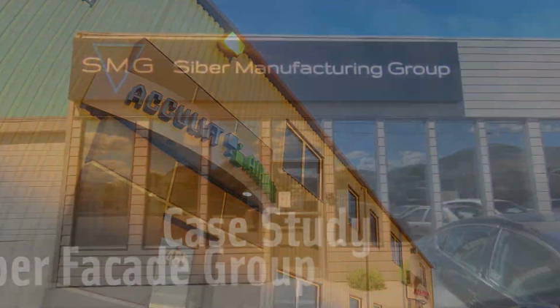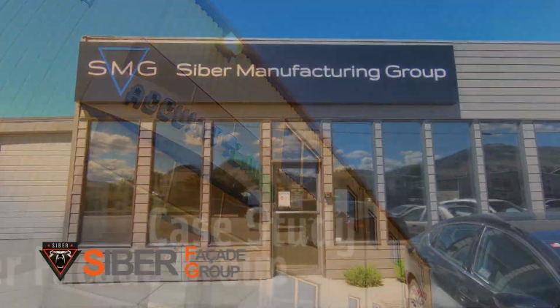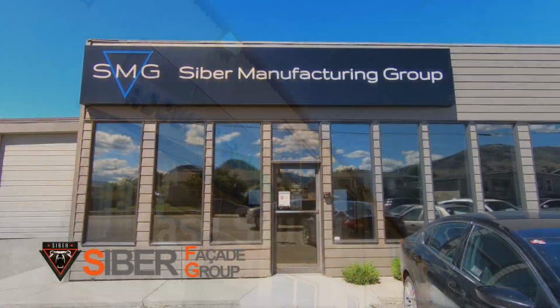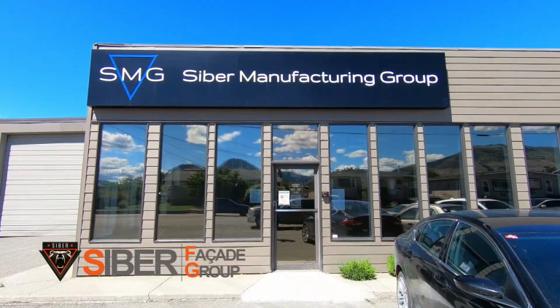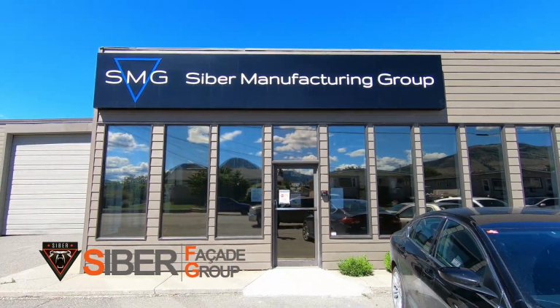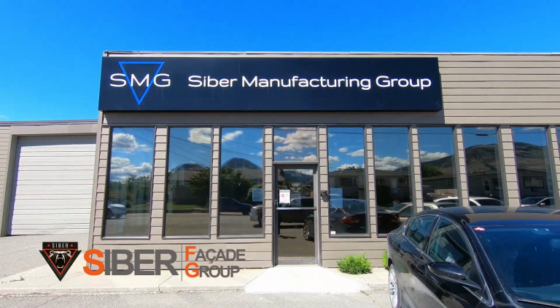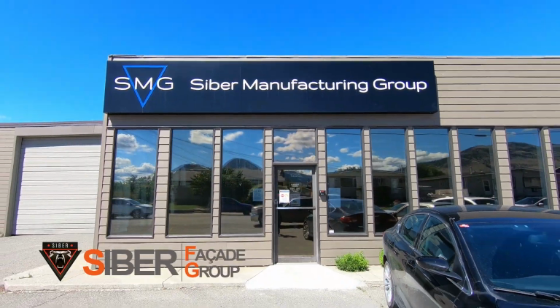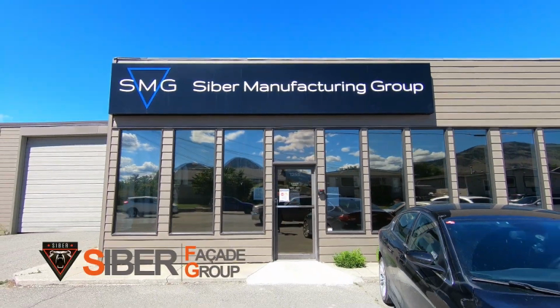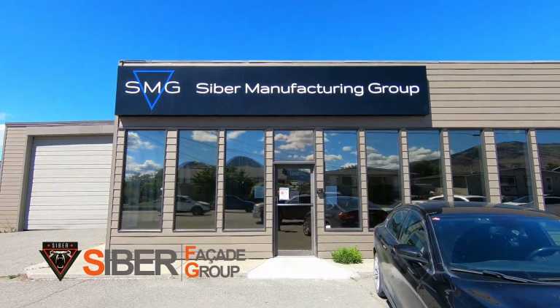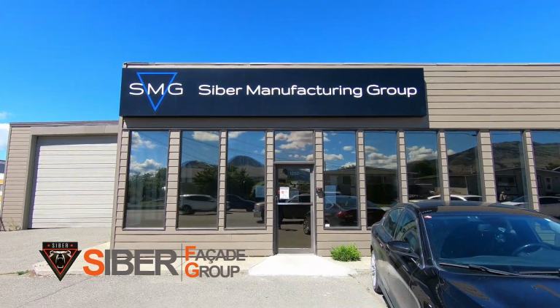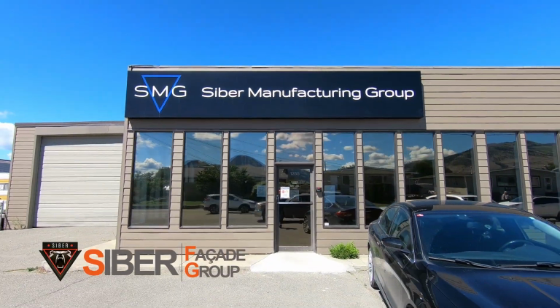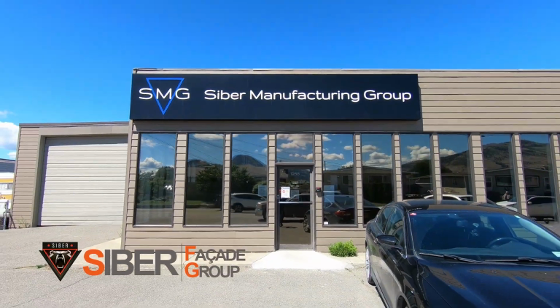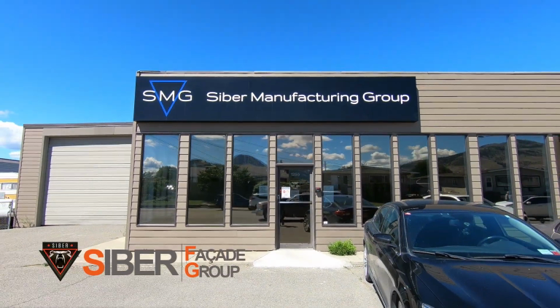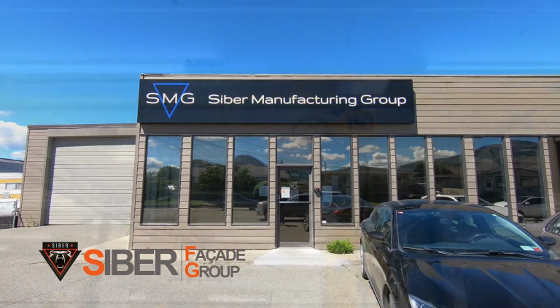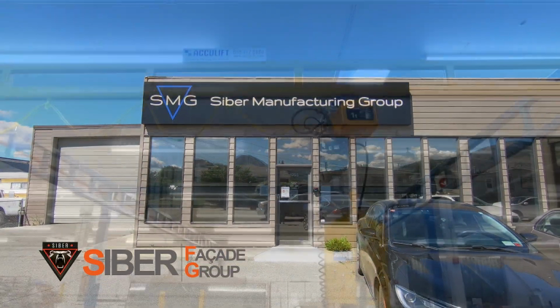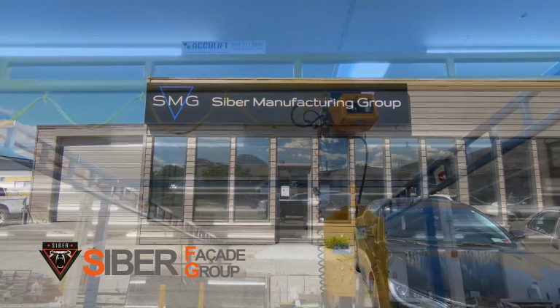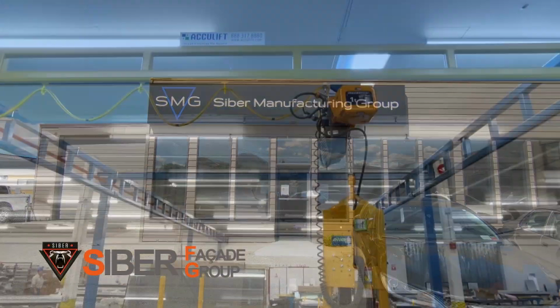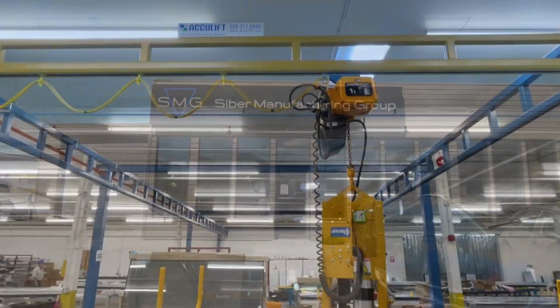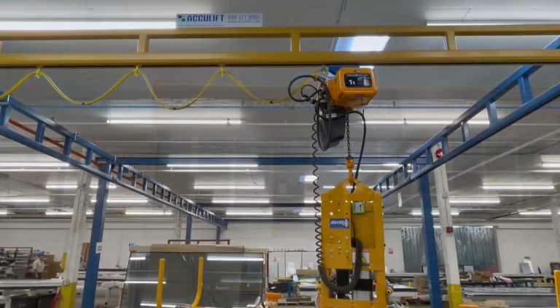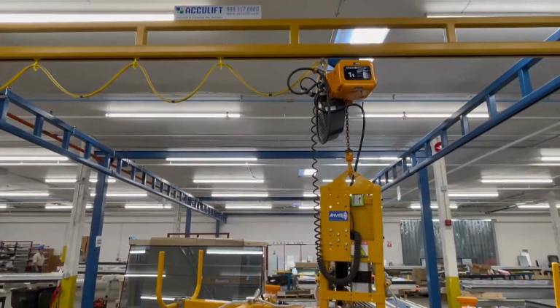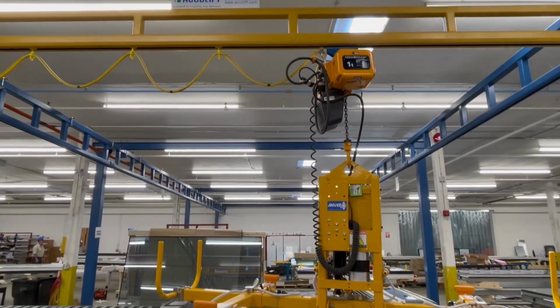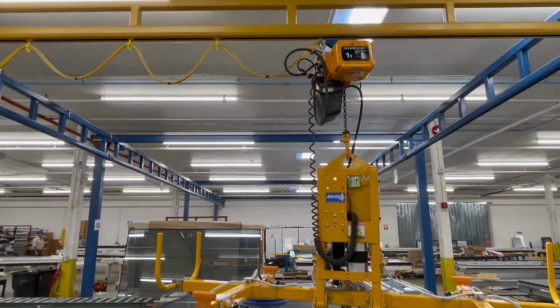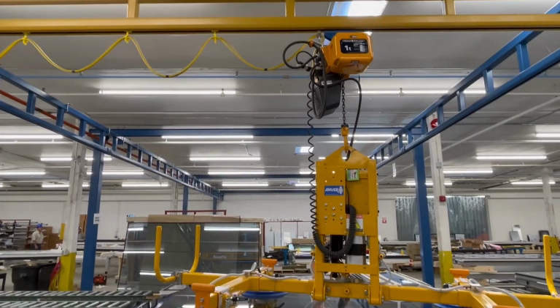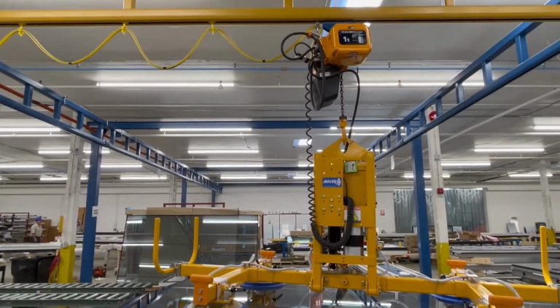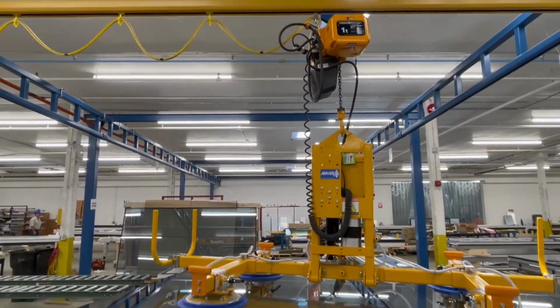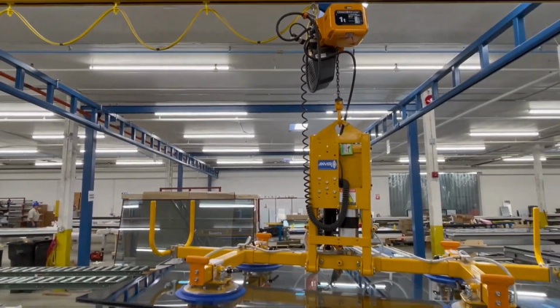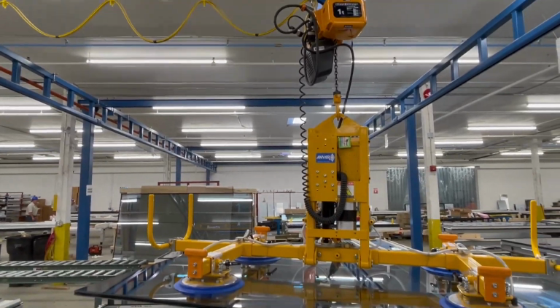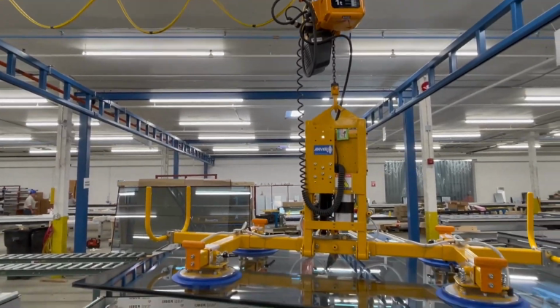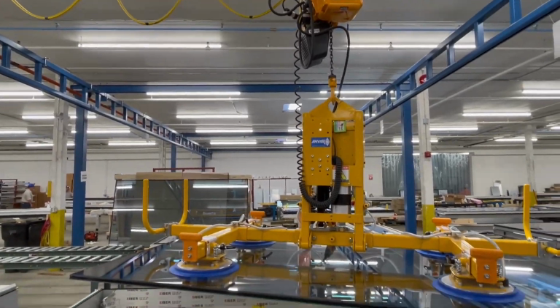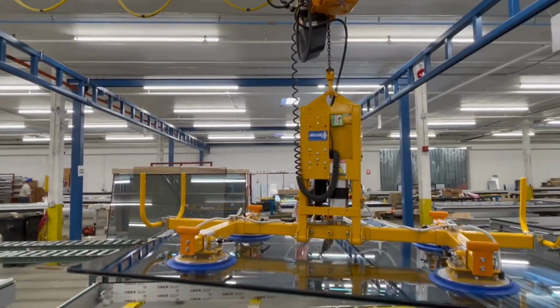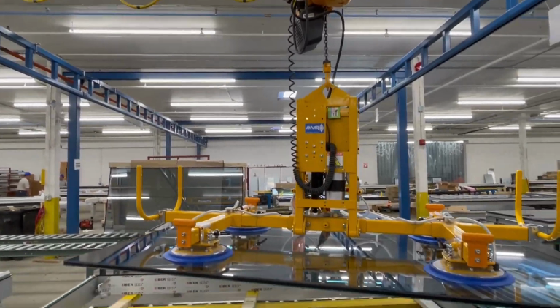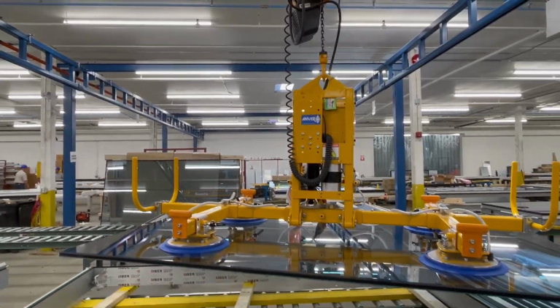CyberFacade provides design, manufacturing, delivery, and installation of building cladding to their clients.